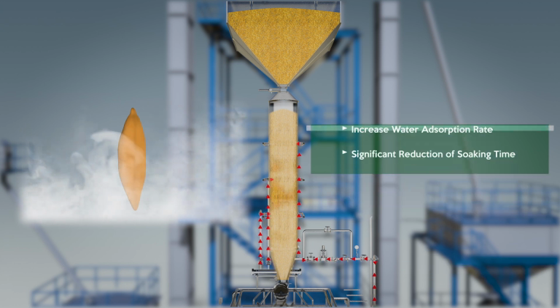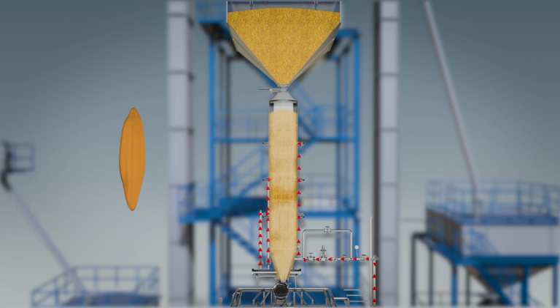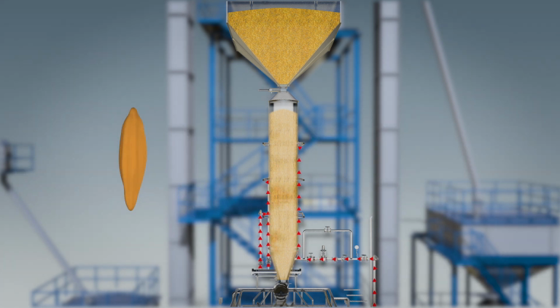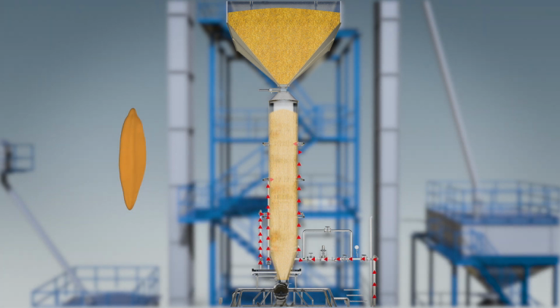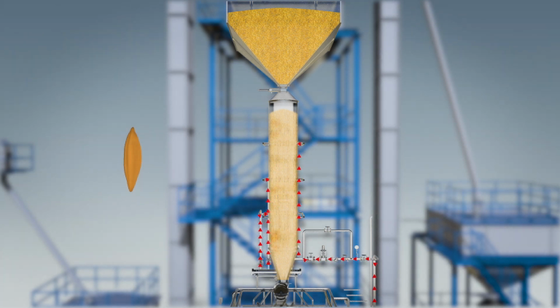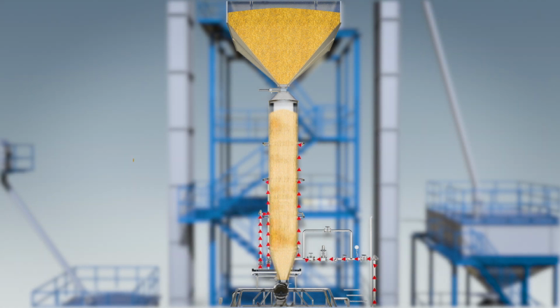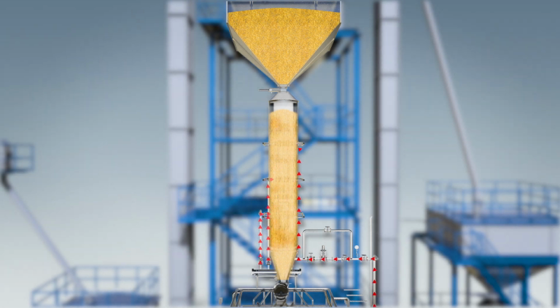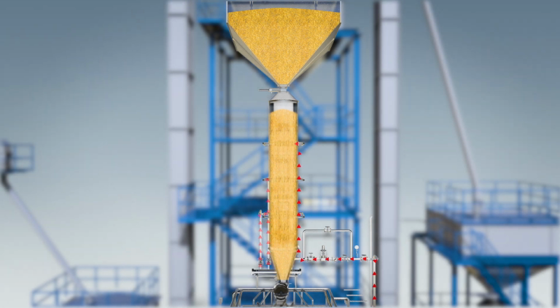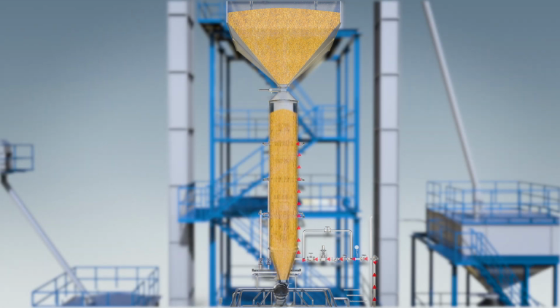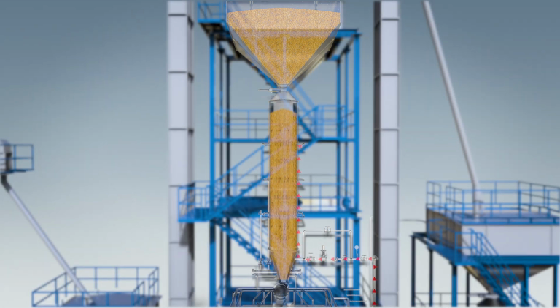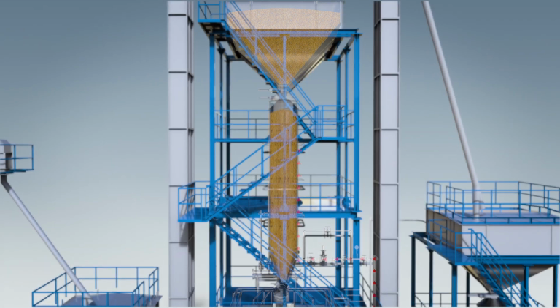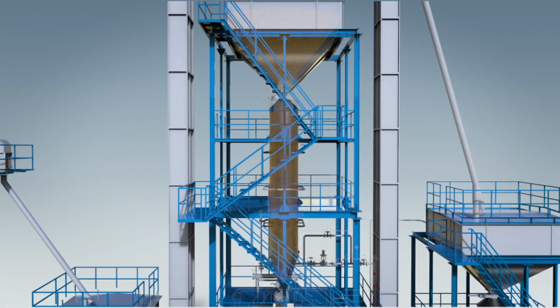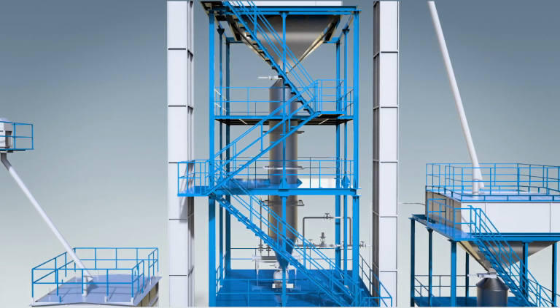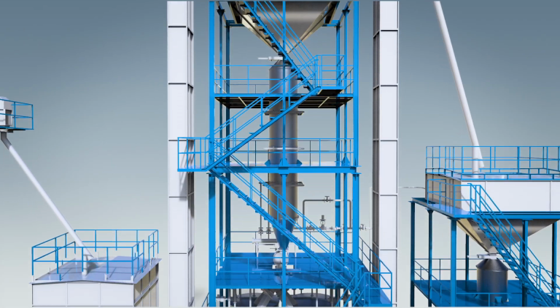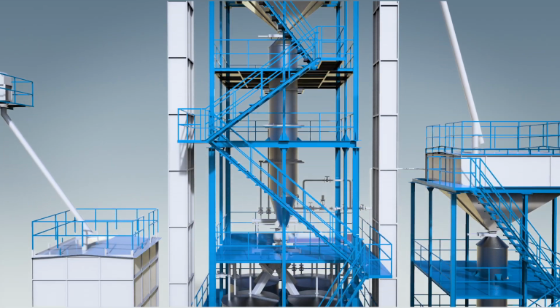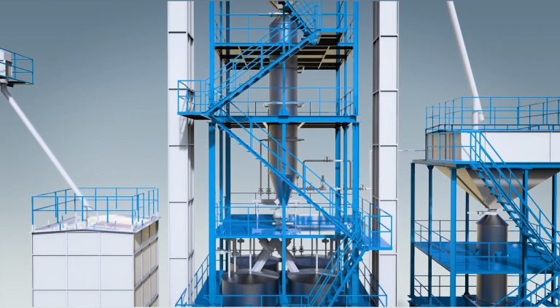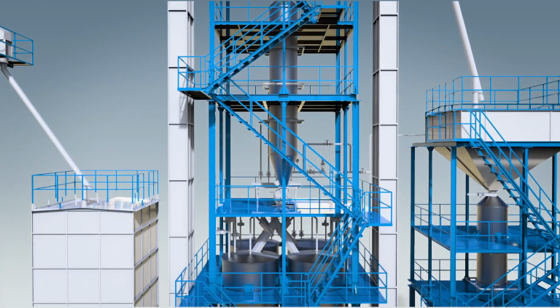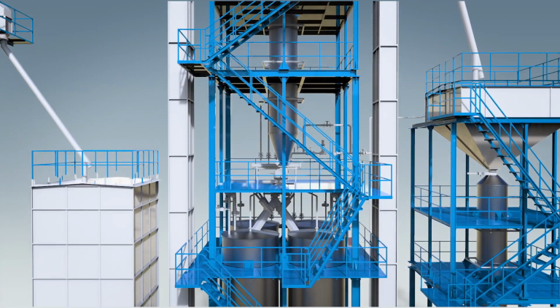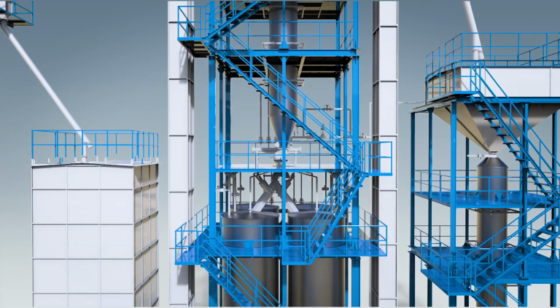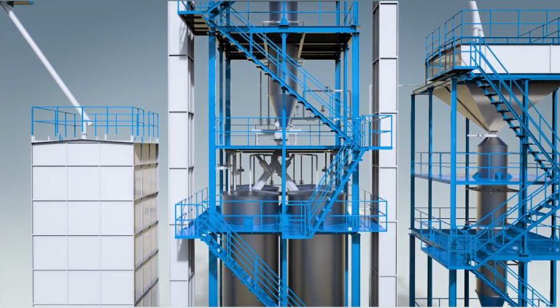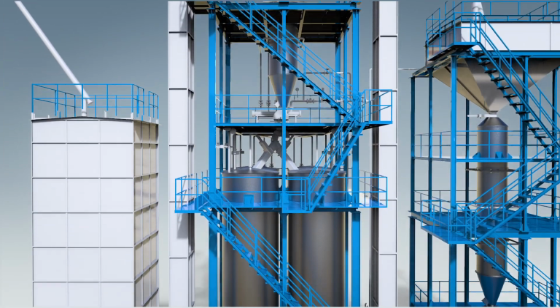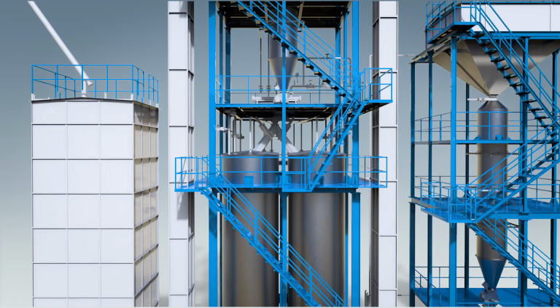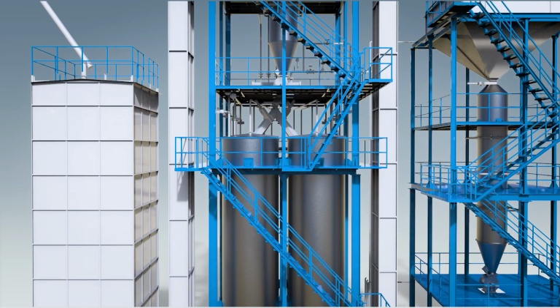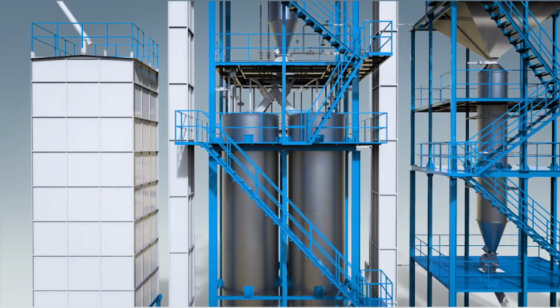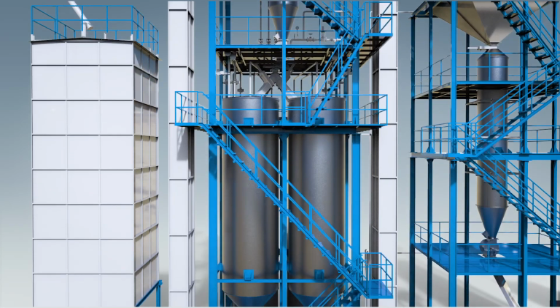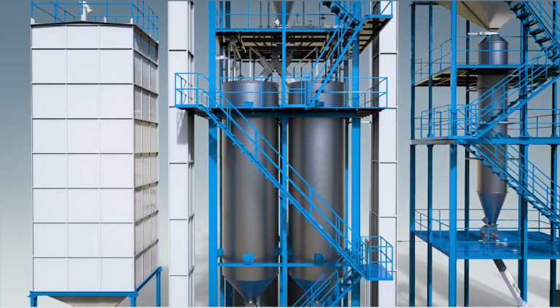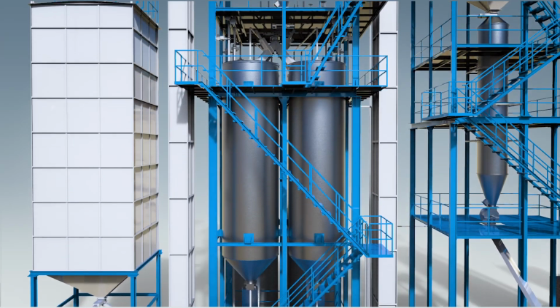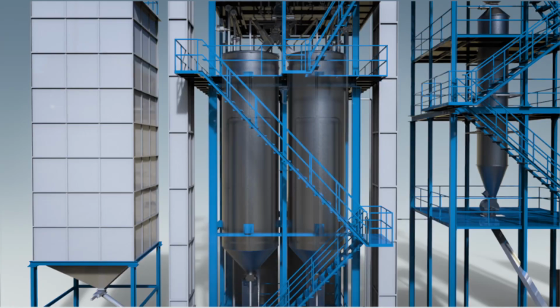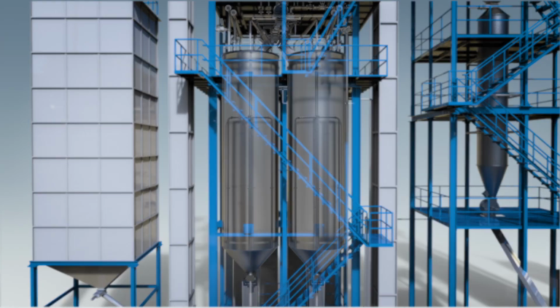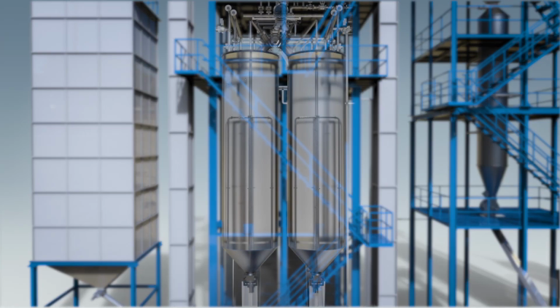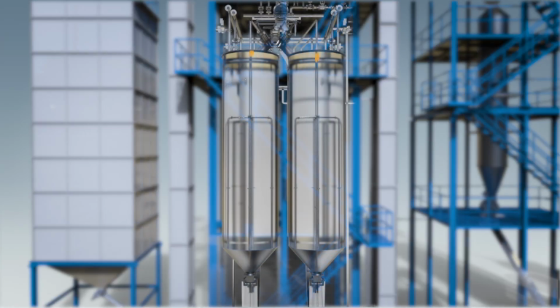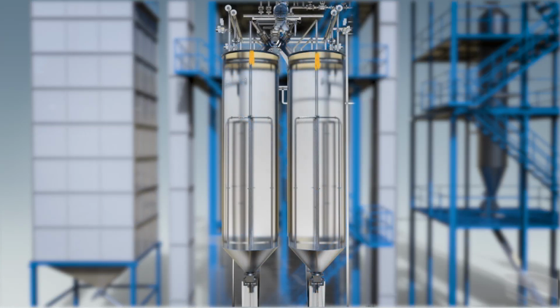Once the paddy reaches the desired temperature, the rotary valve will open and paddy is discharged to soaking tanks.